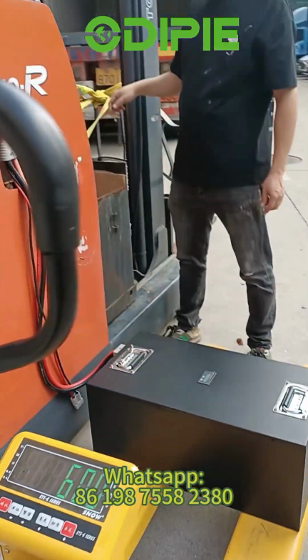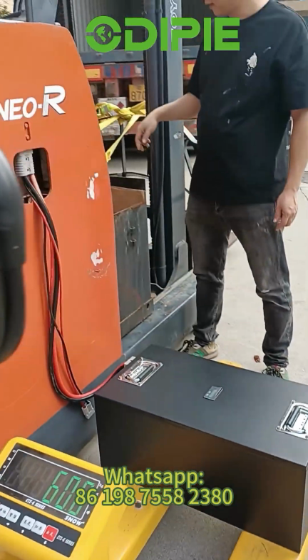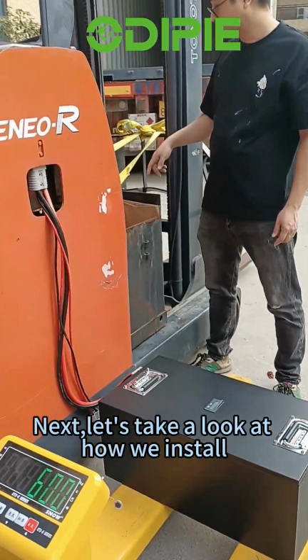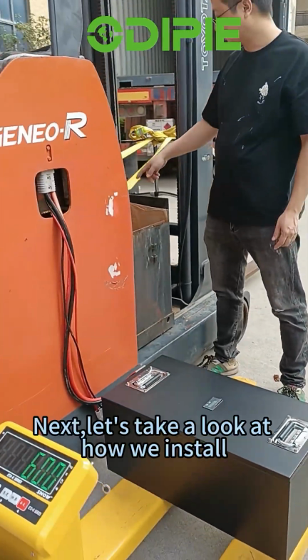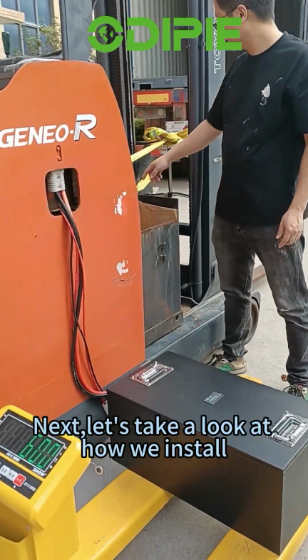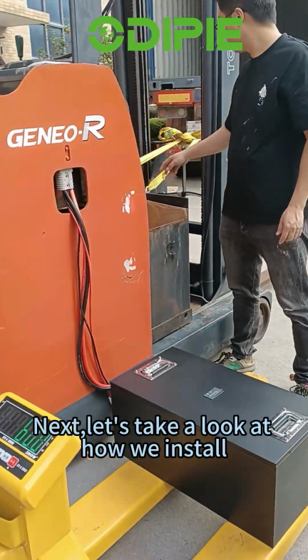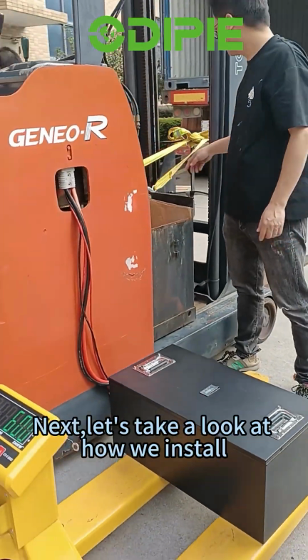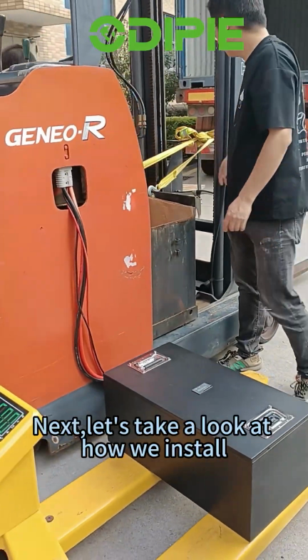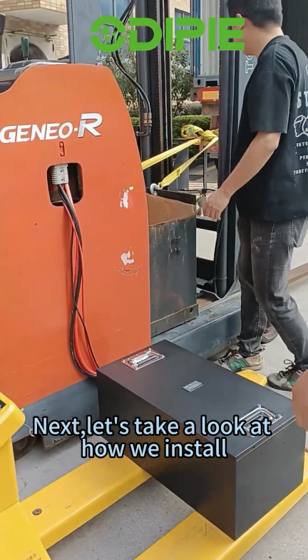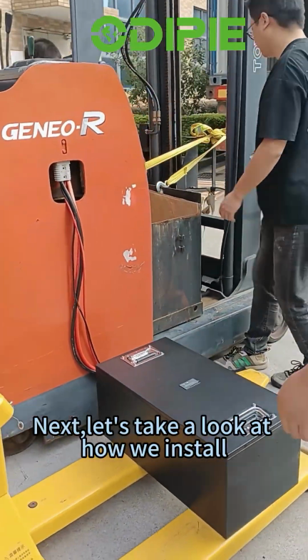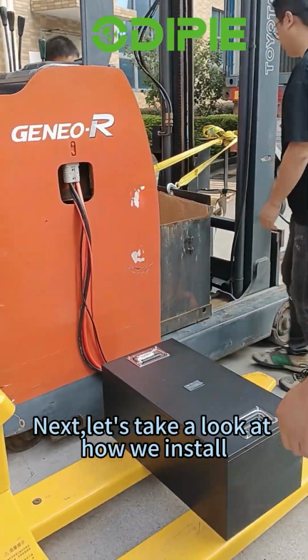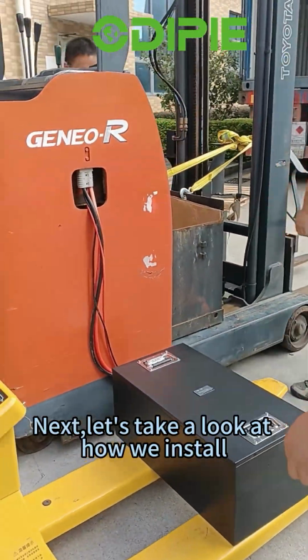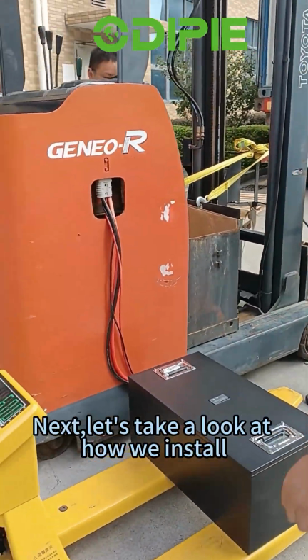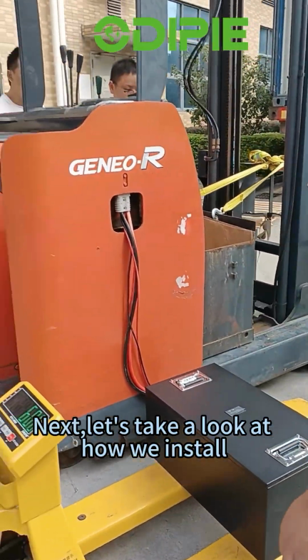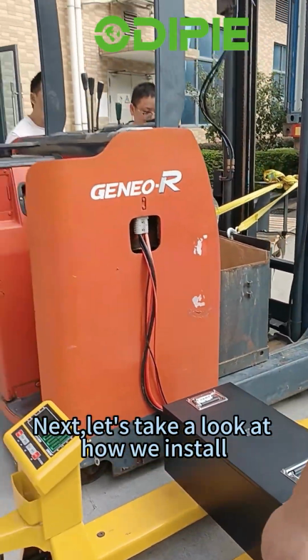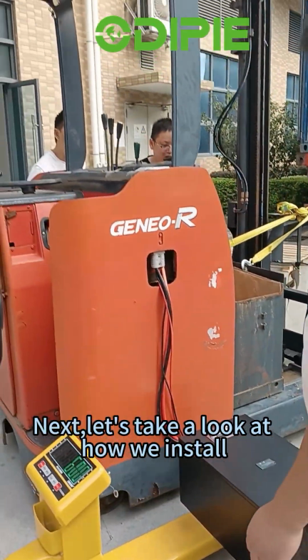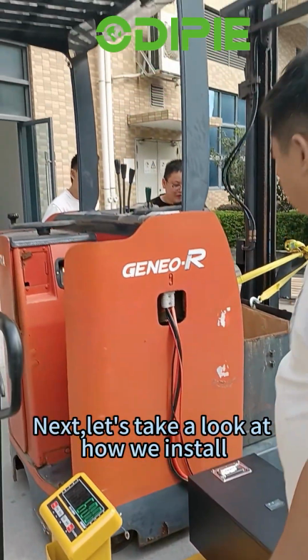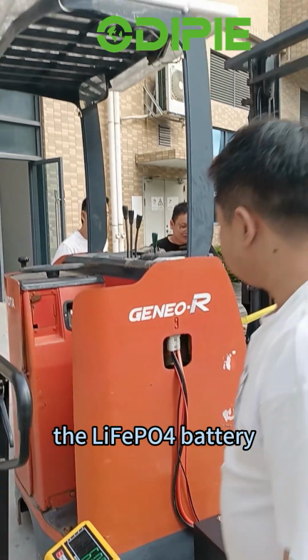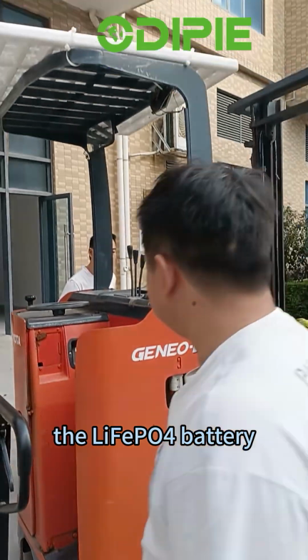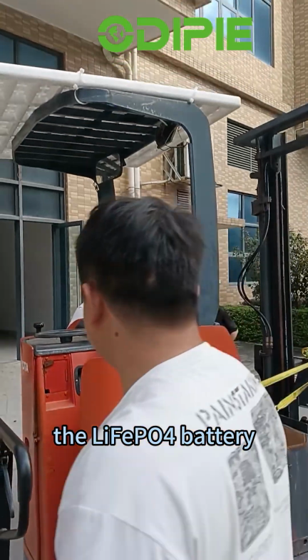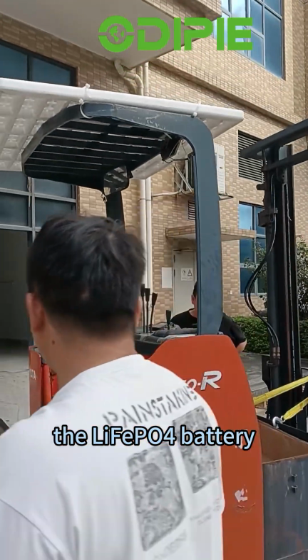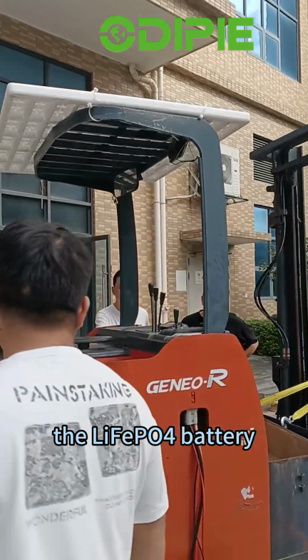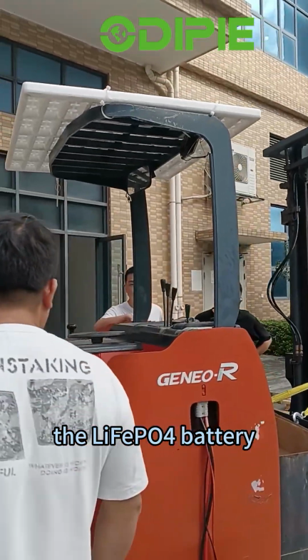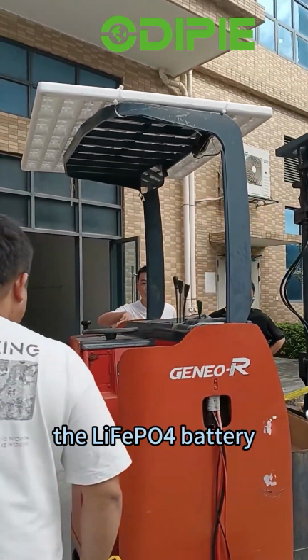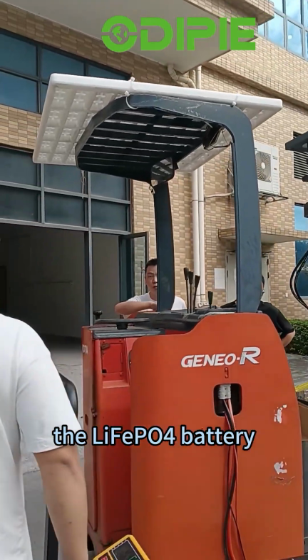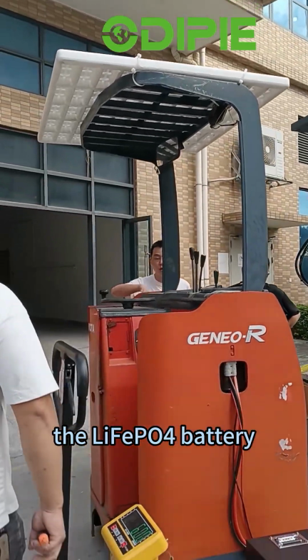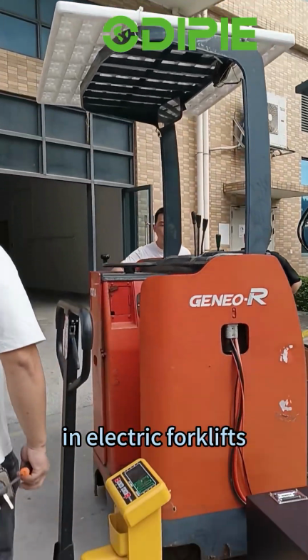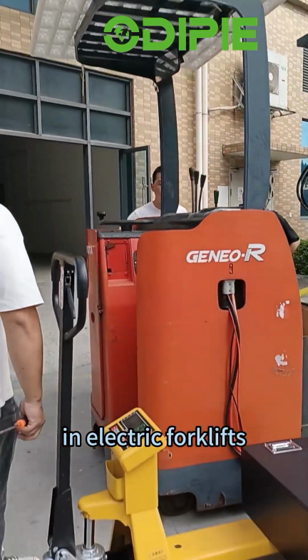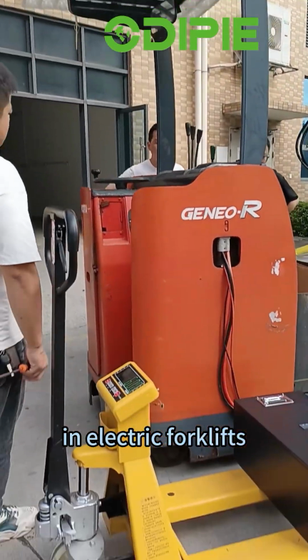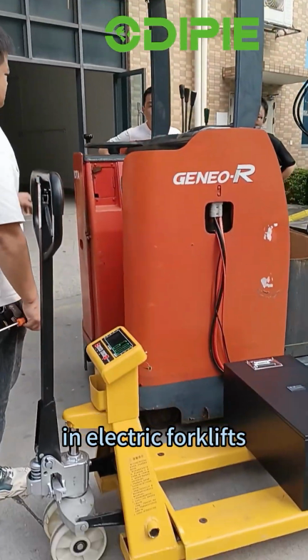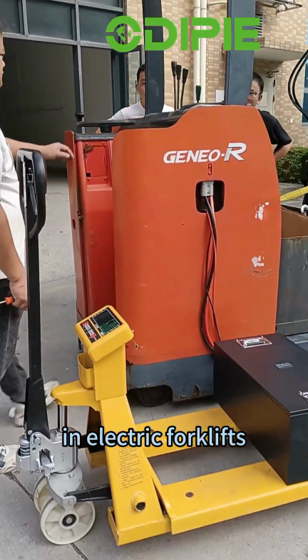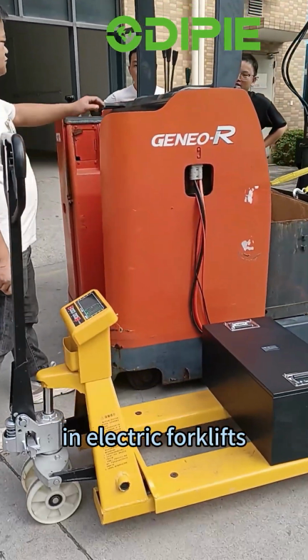Next, let's take a look at how we install the LiFePO4 battery in electric forklifts.